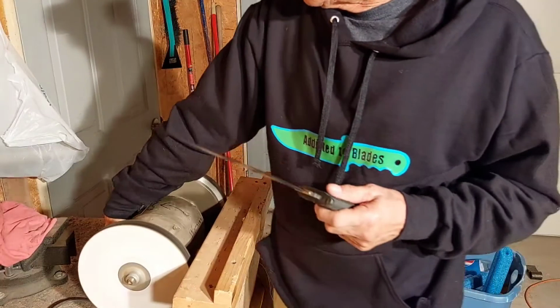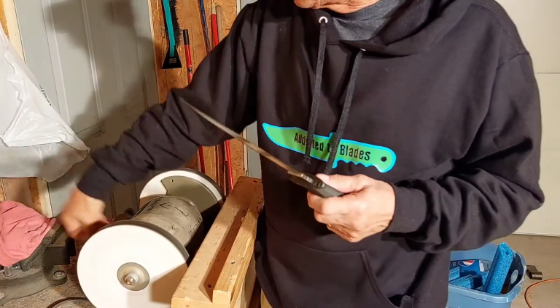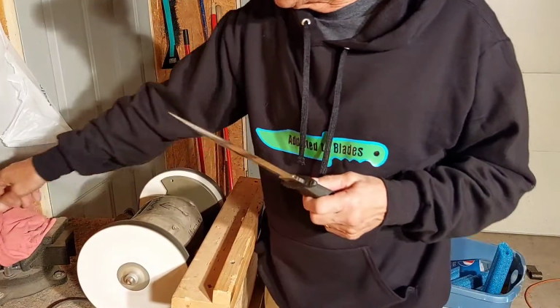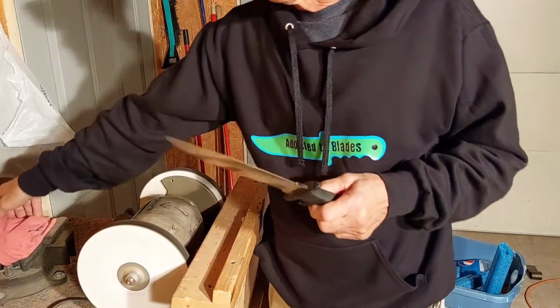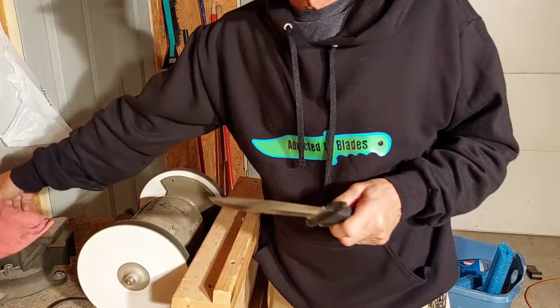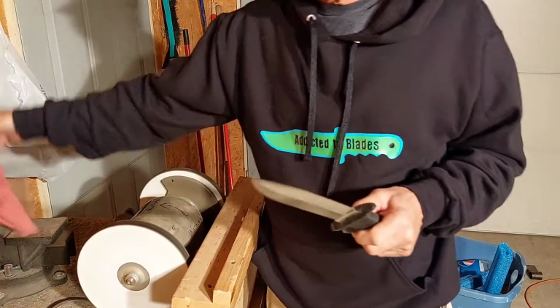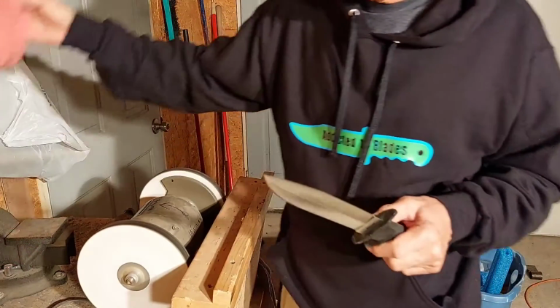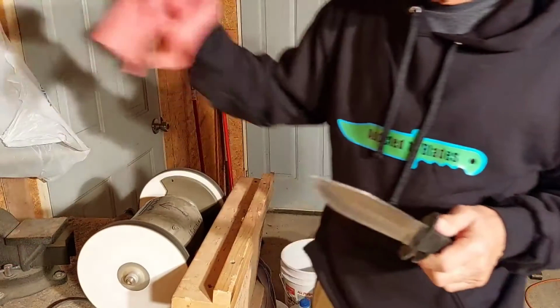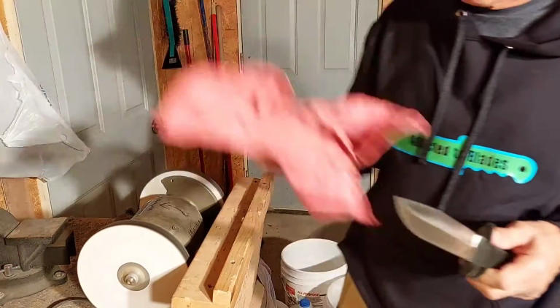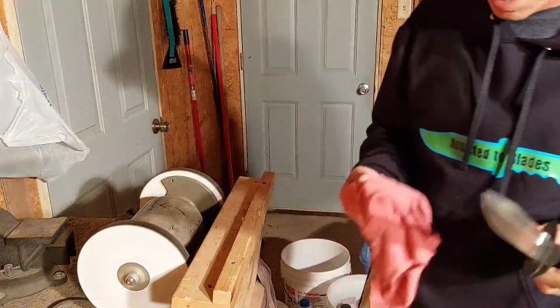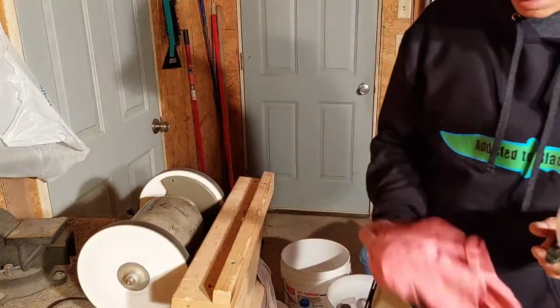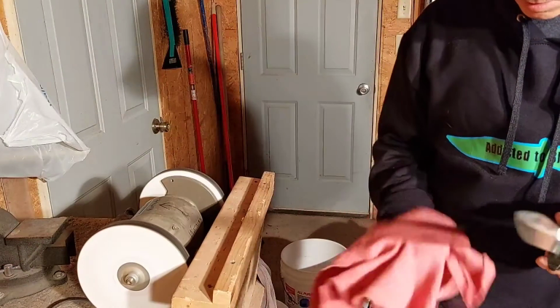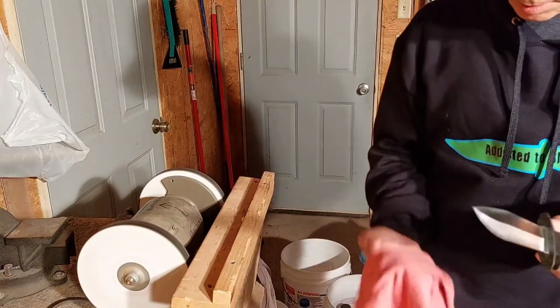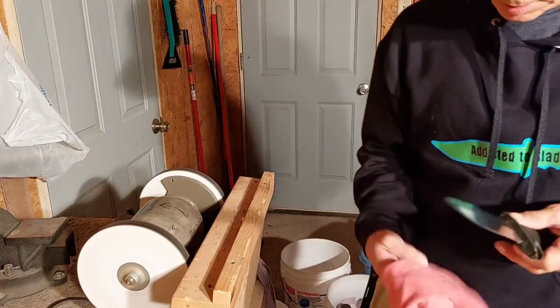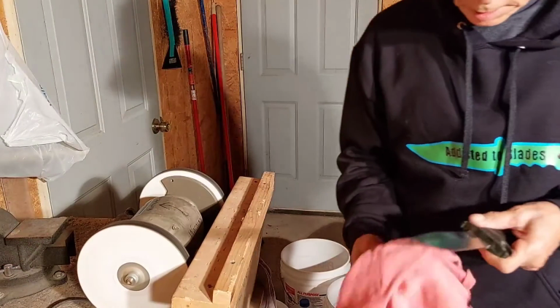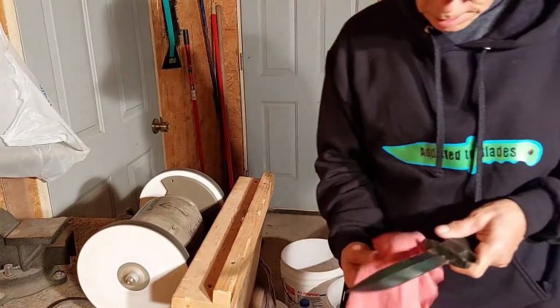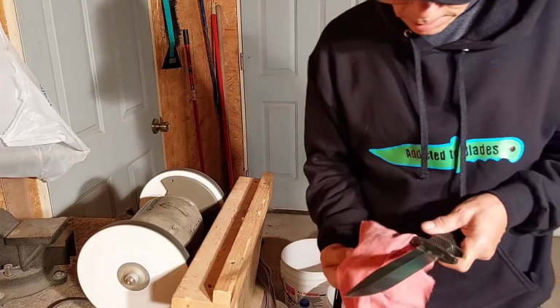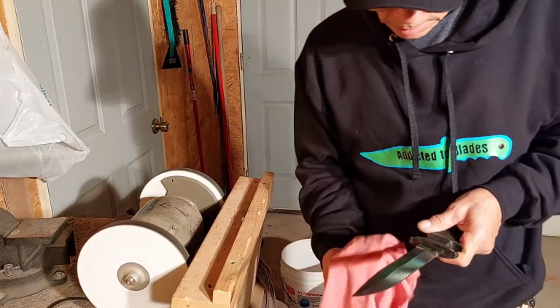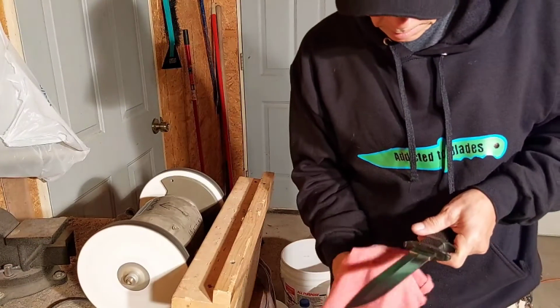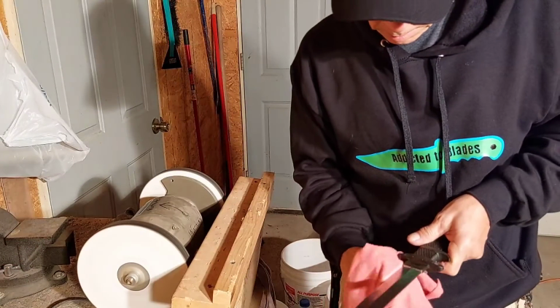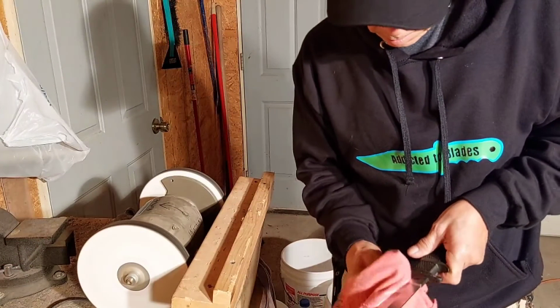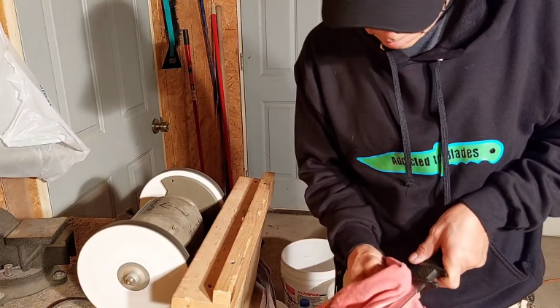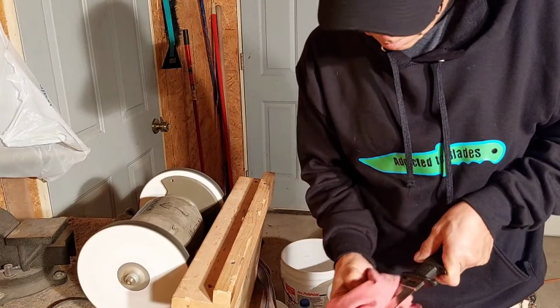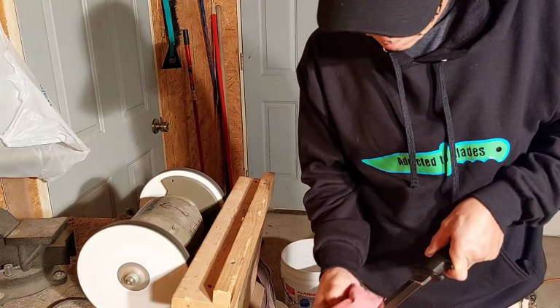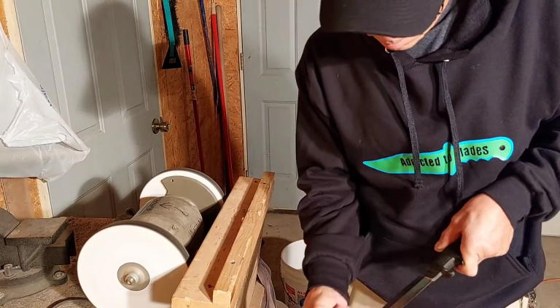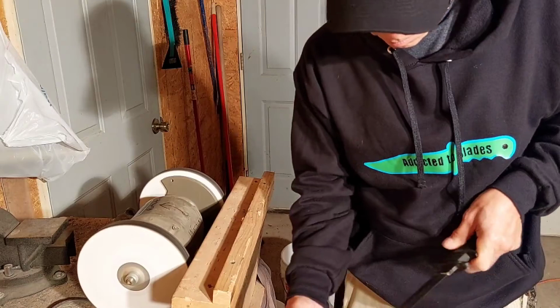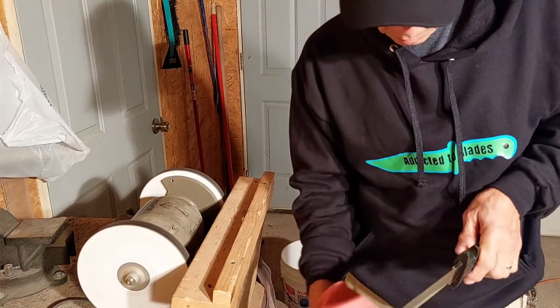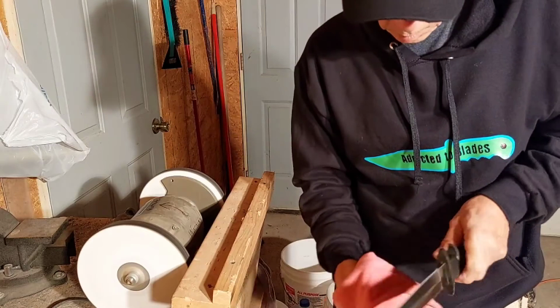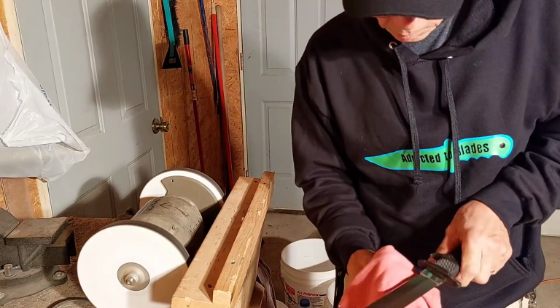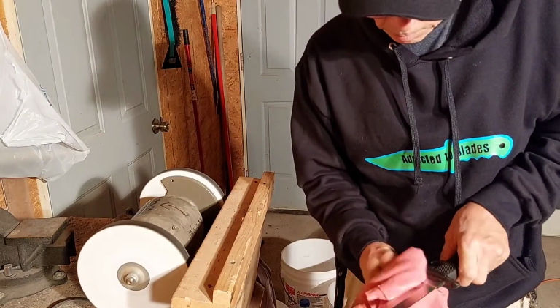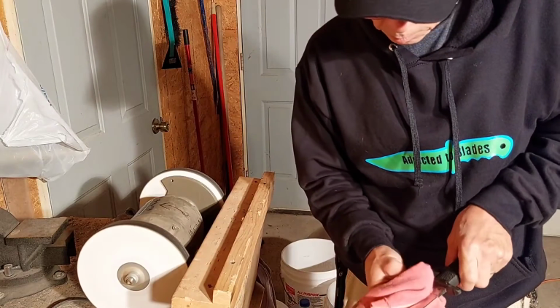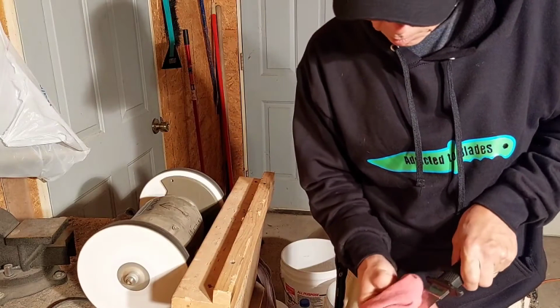Okay, so that's three passes on each side with the strop foil.